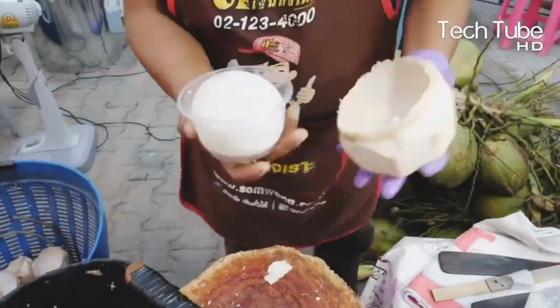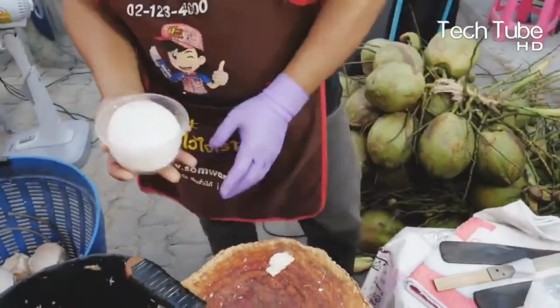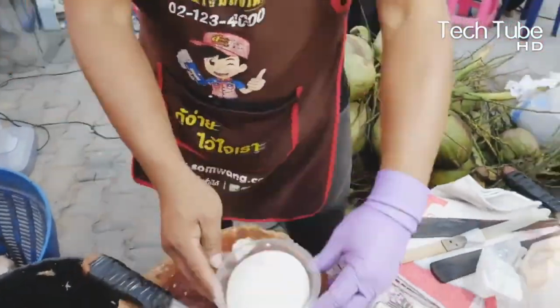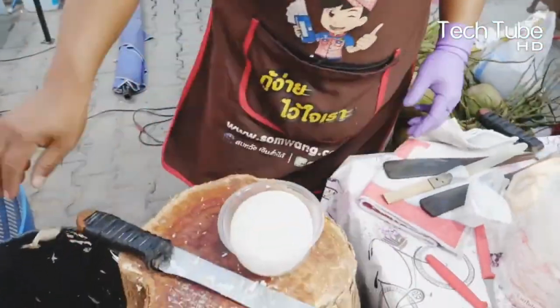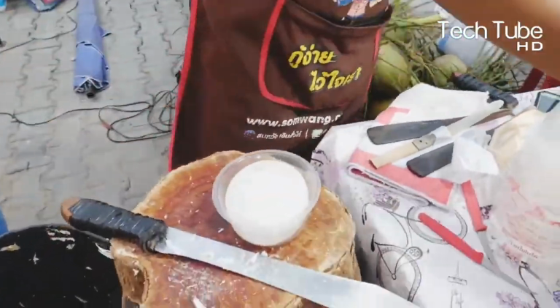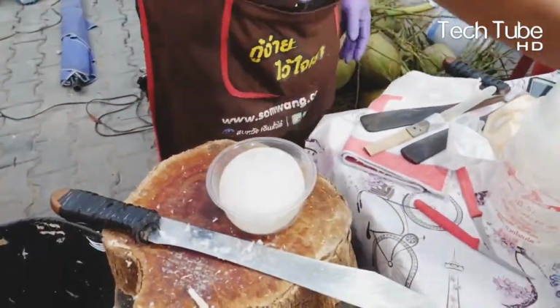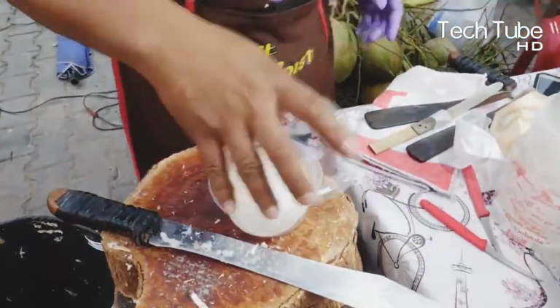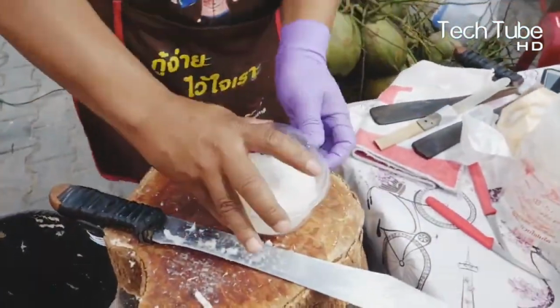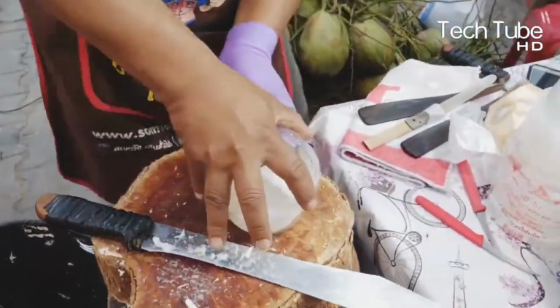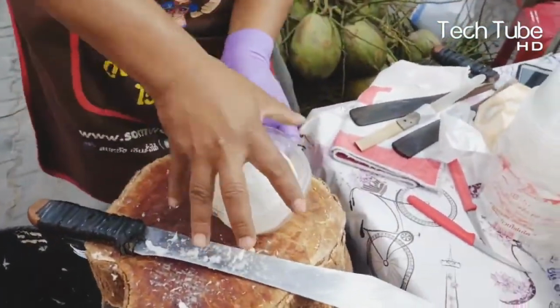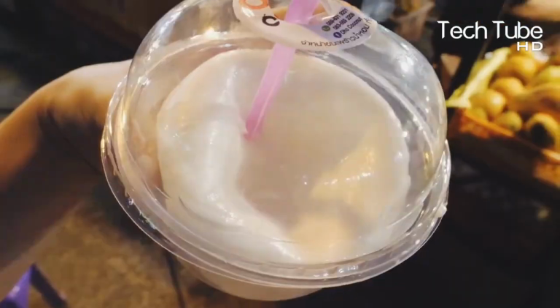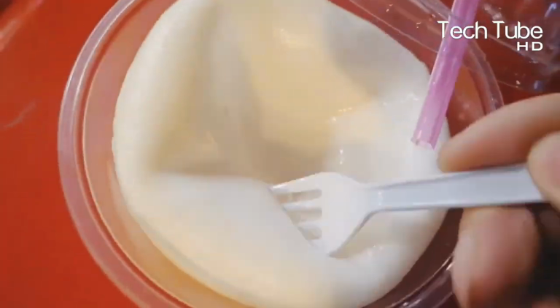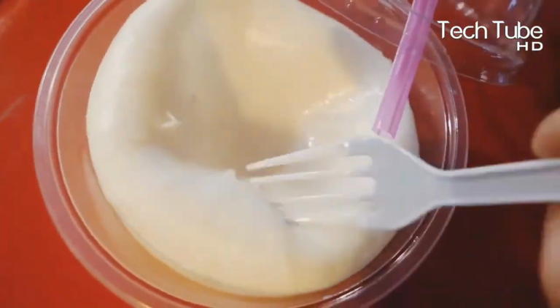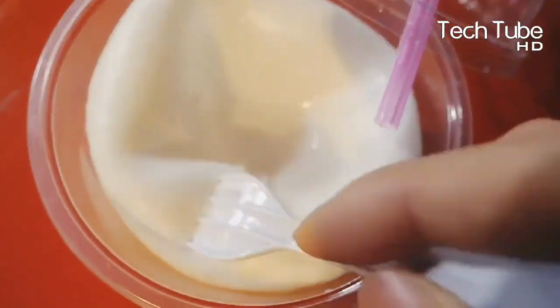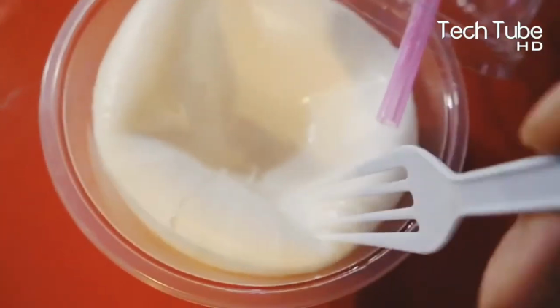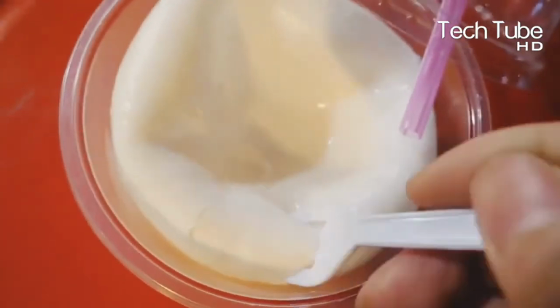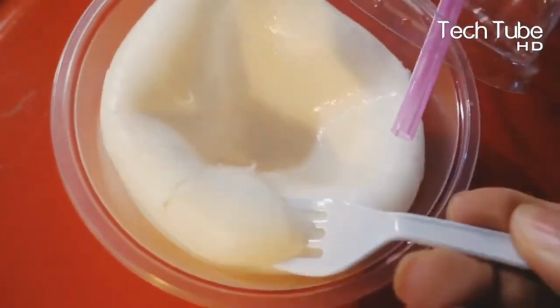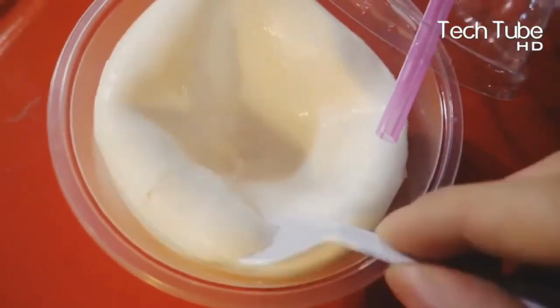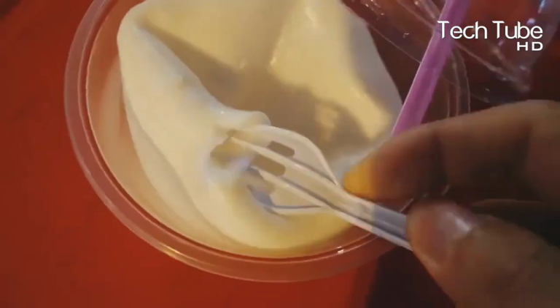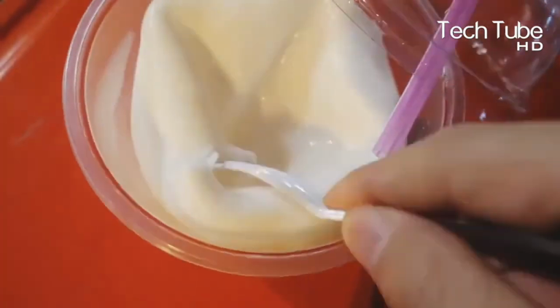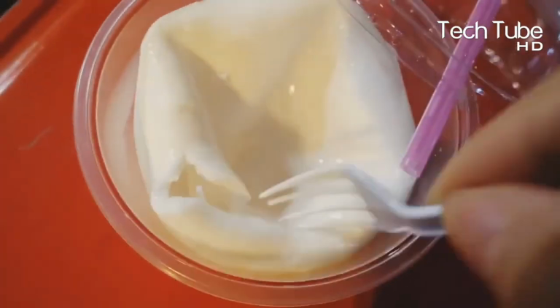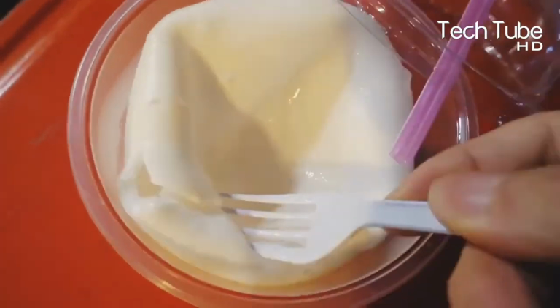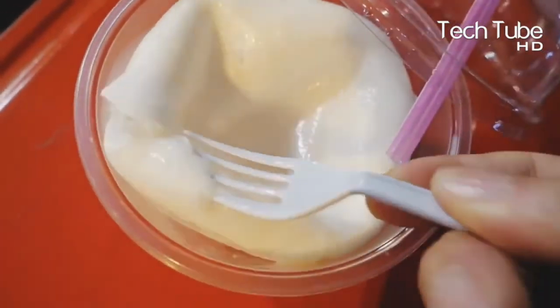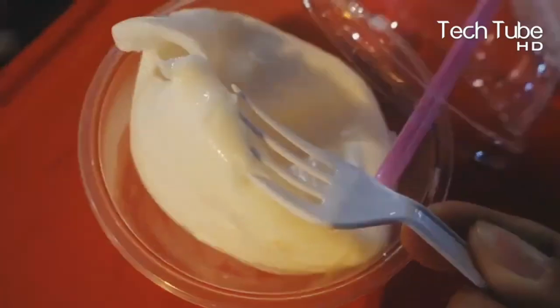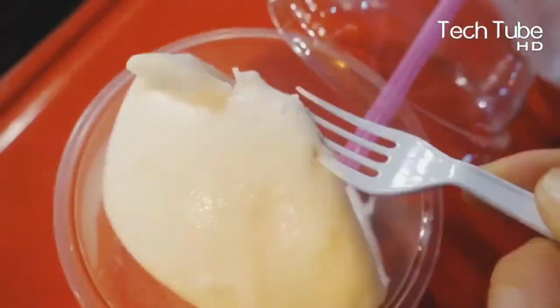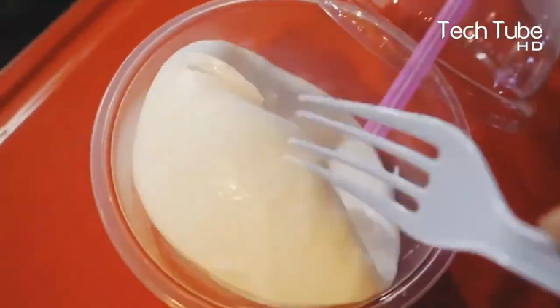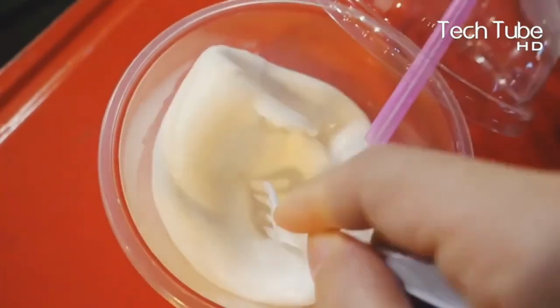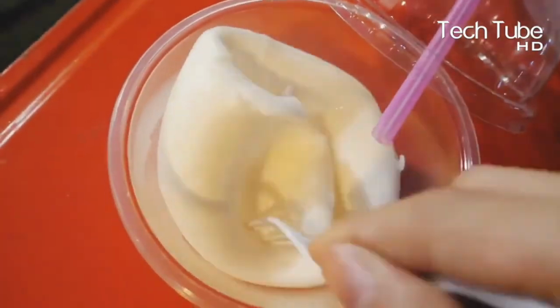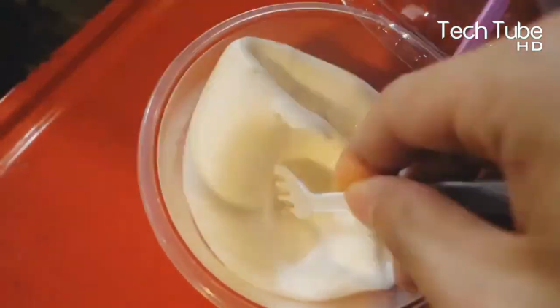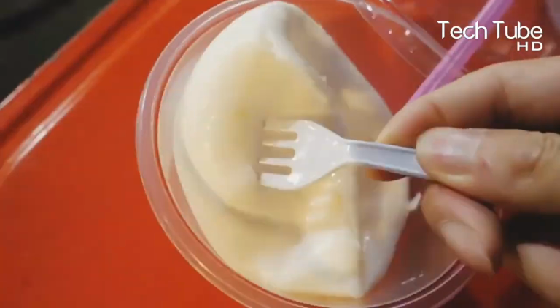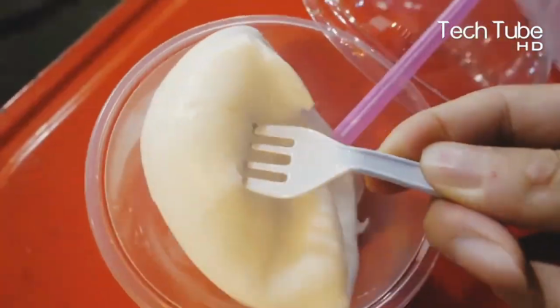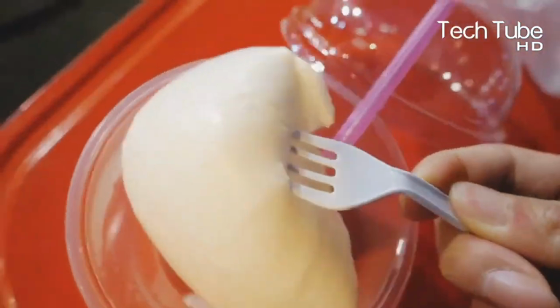Ultimately, these coconuts are packed and put into fancy boxes, which adds an extra feature to the final product.